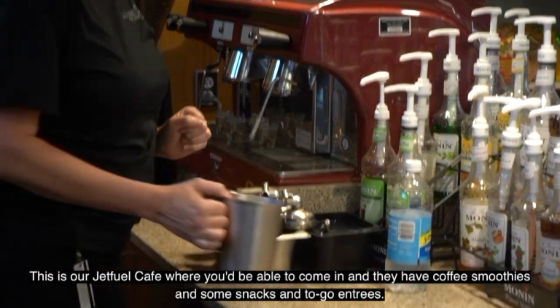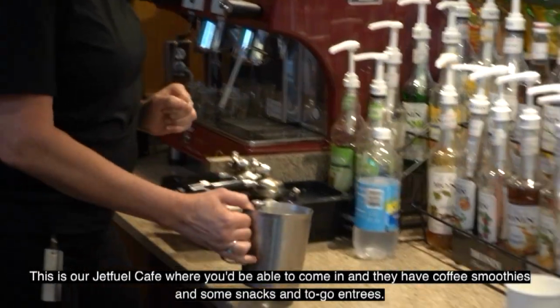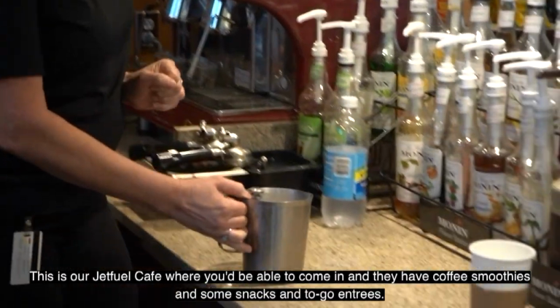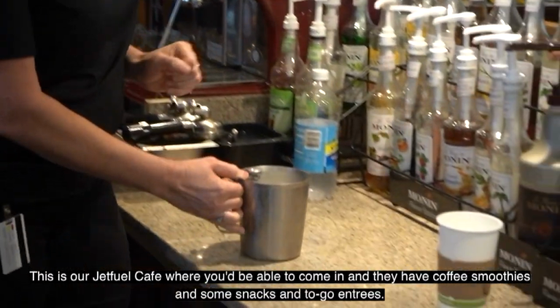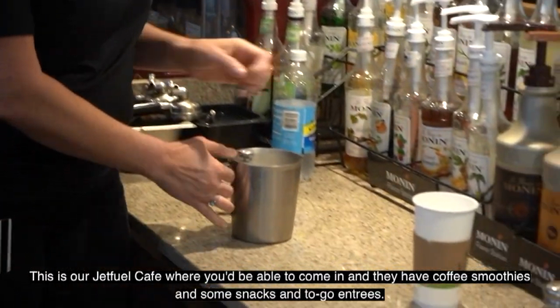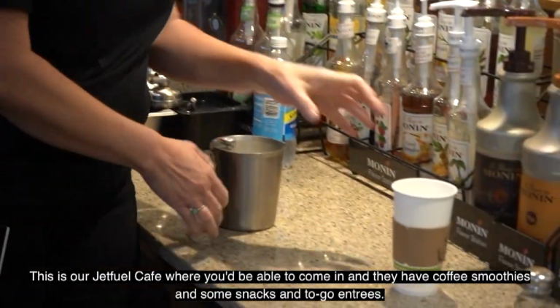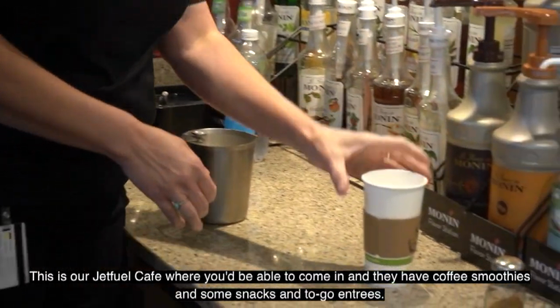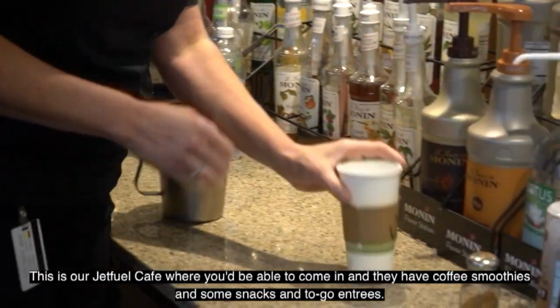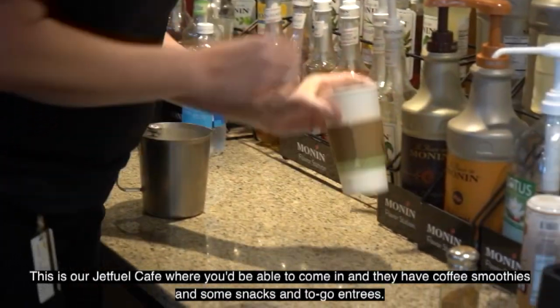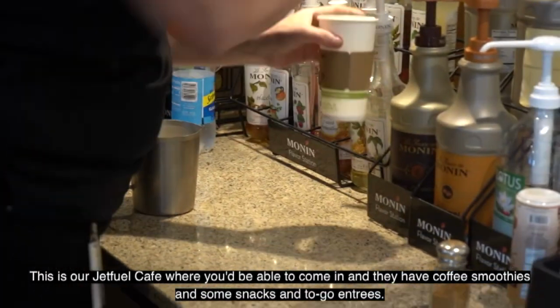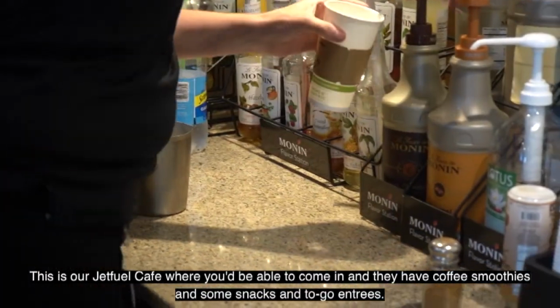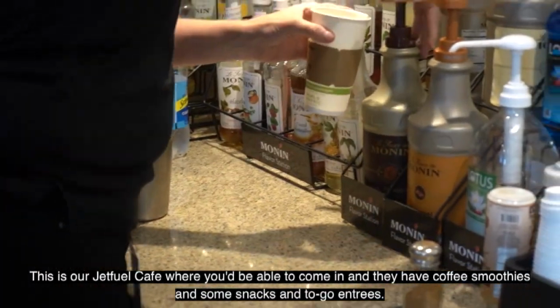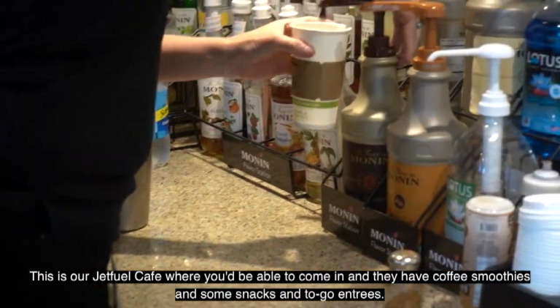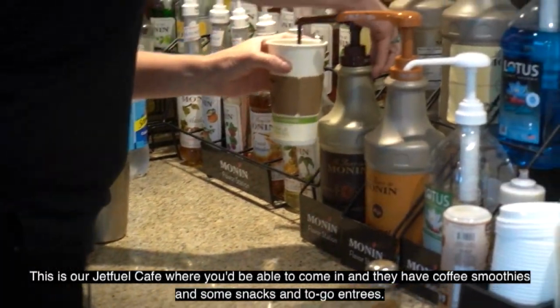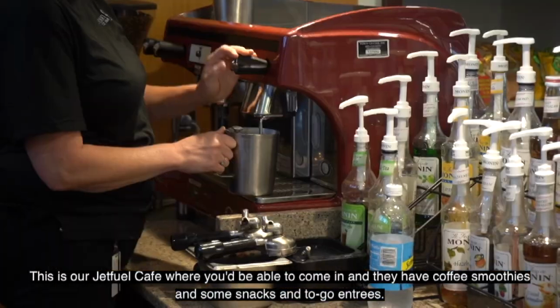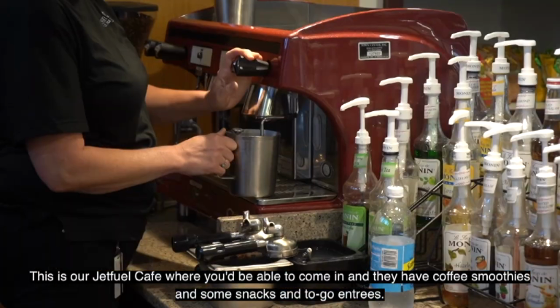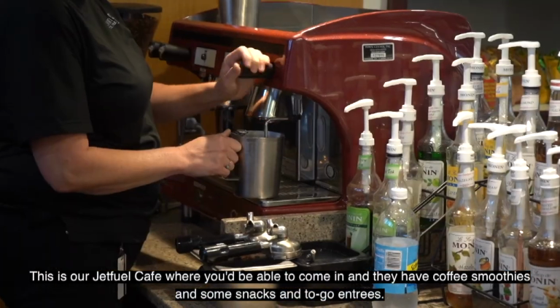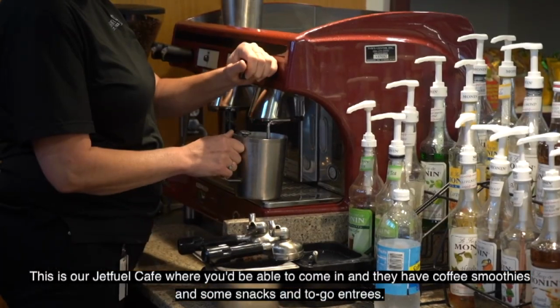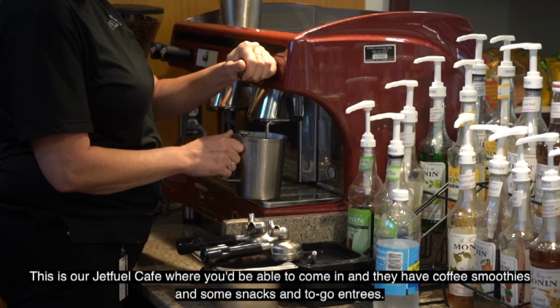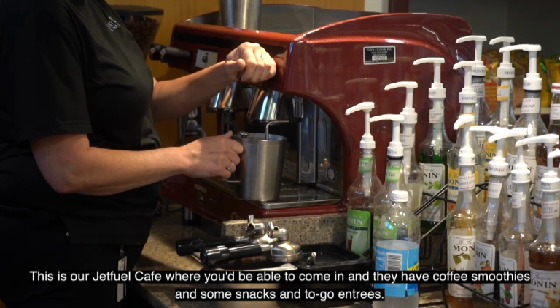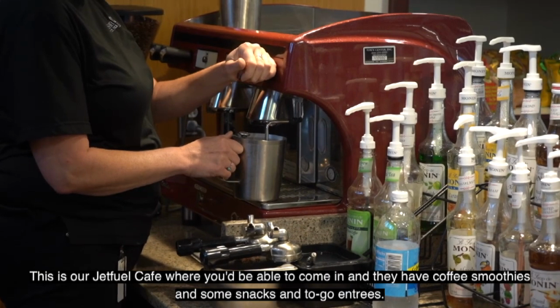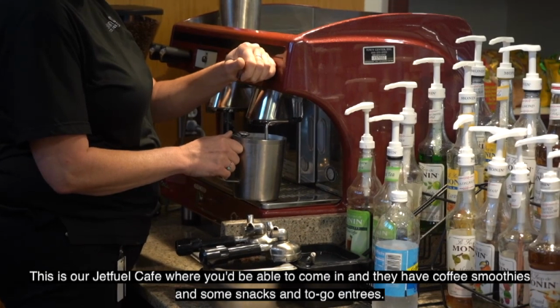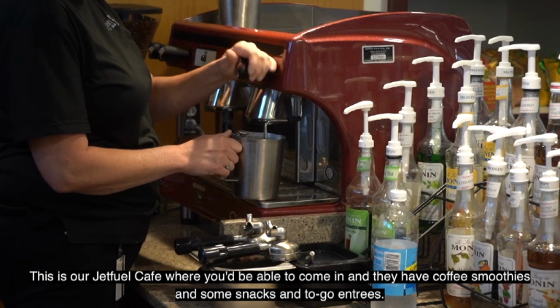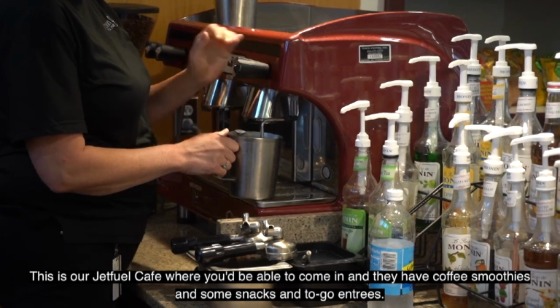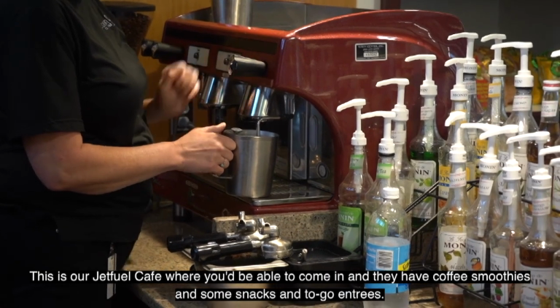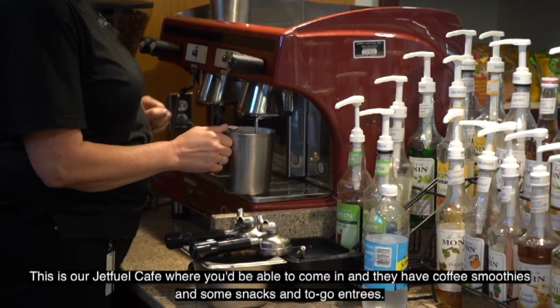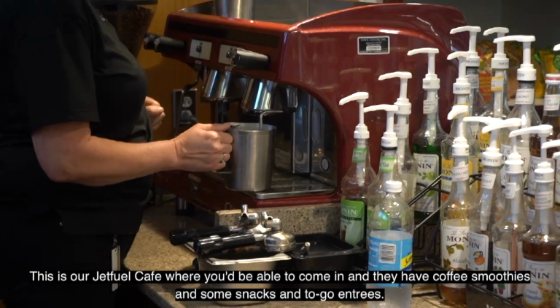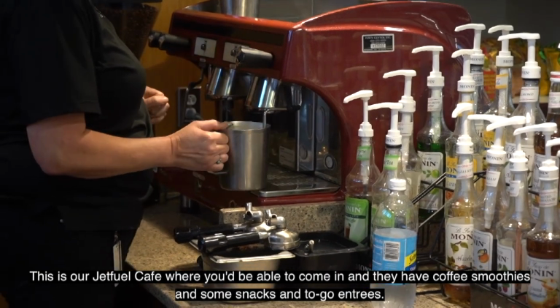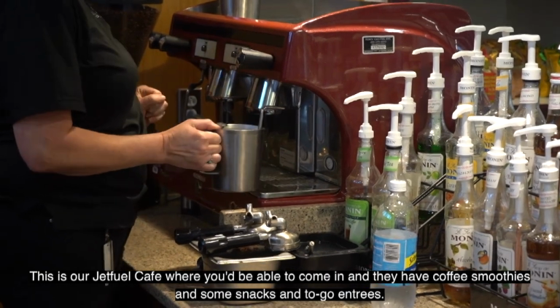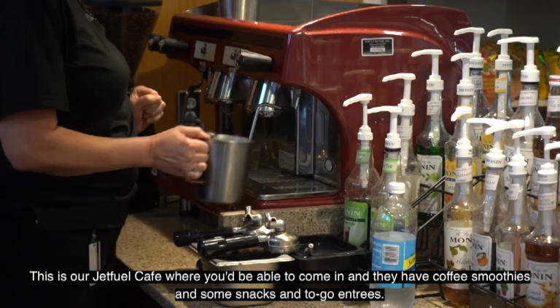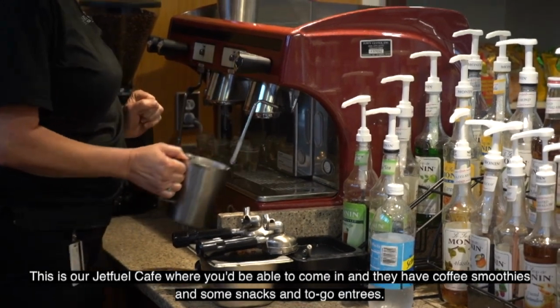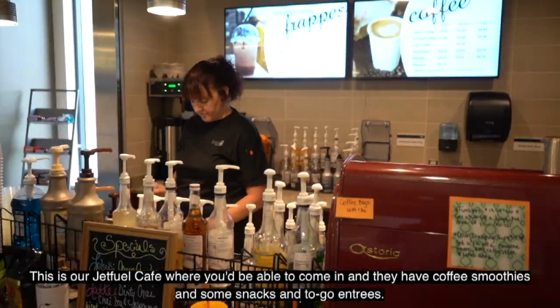This is our Jet Fuel Cafe, where you can come in for coffee, smoothies, snacks, and to-go entrees.